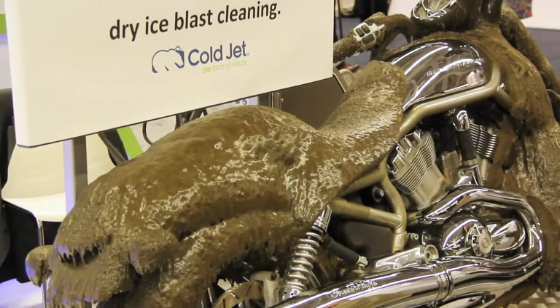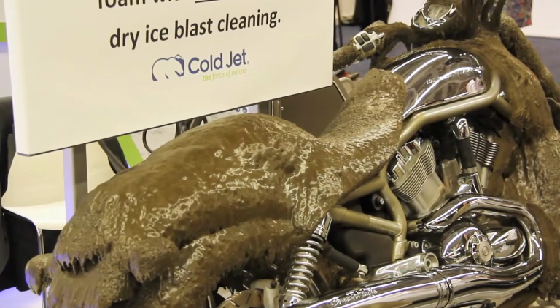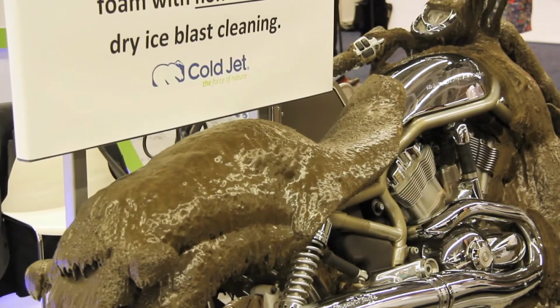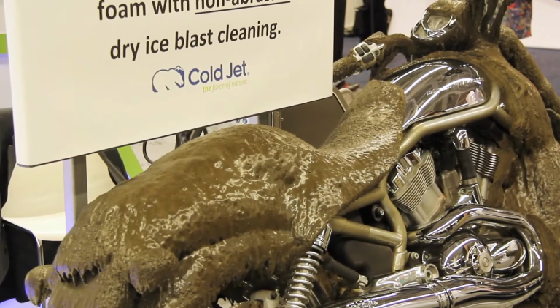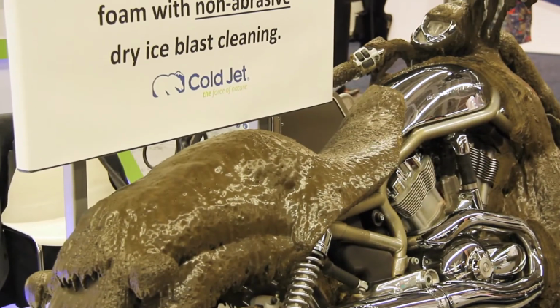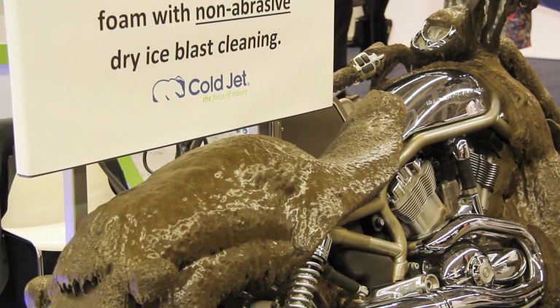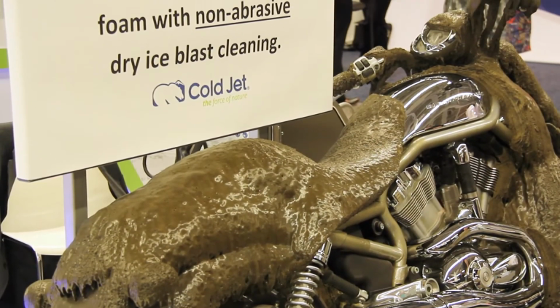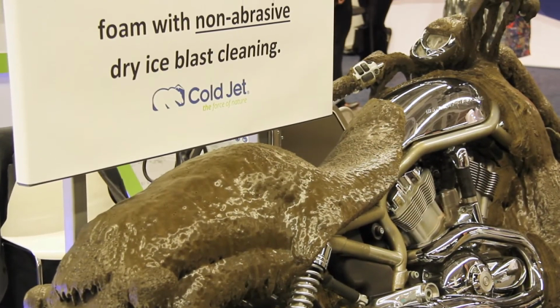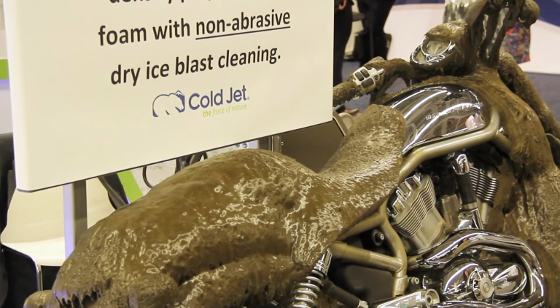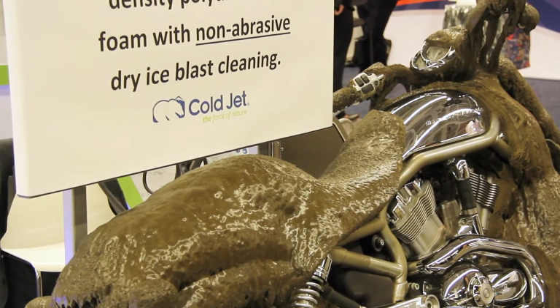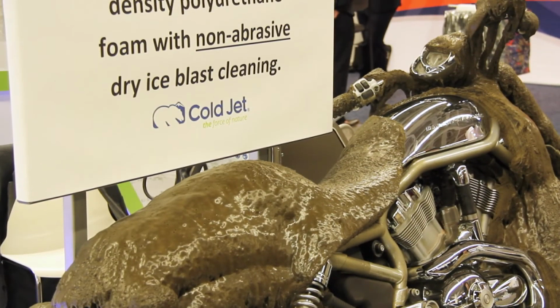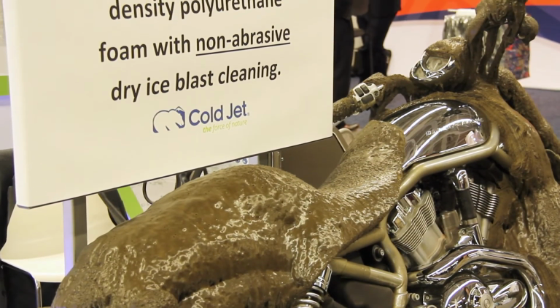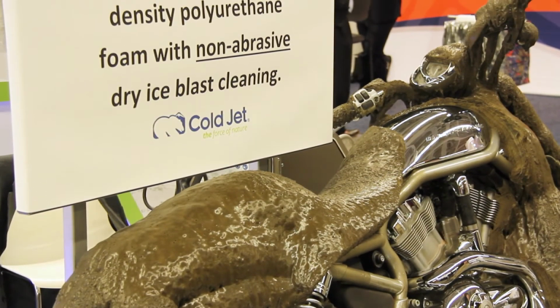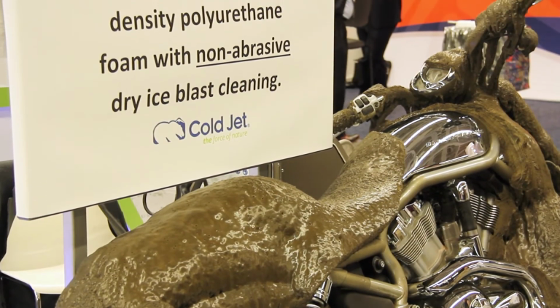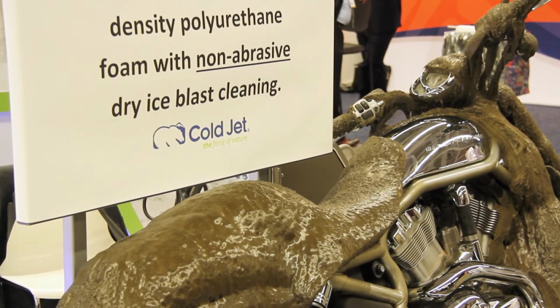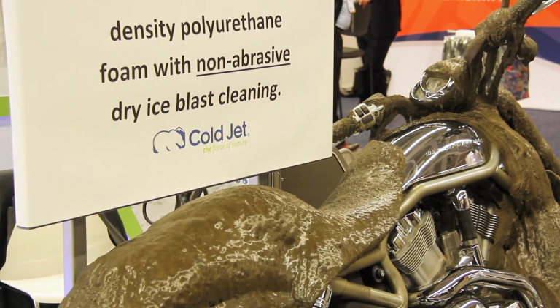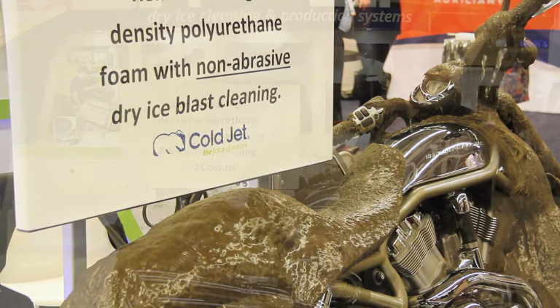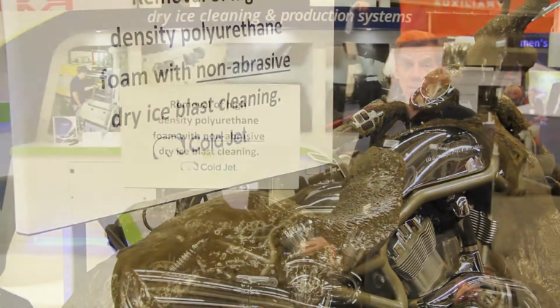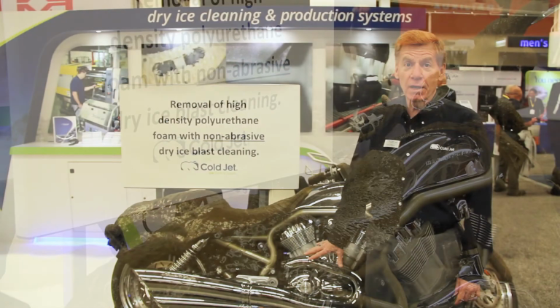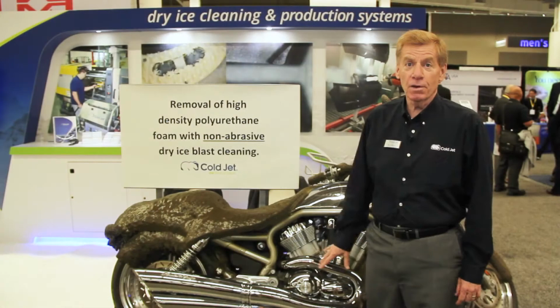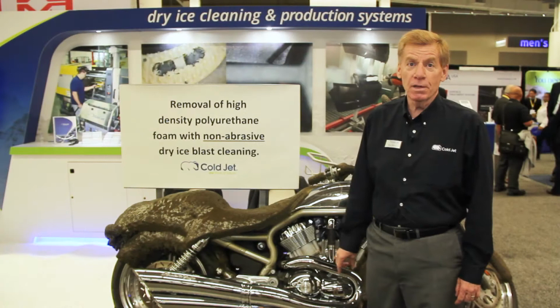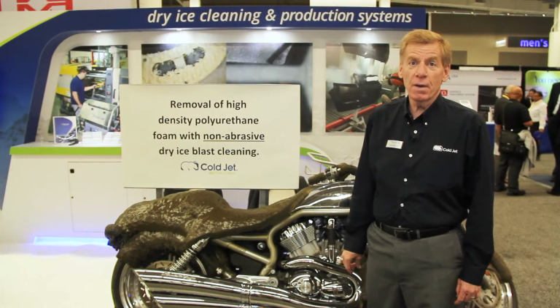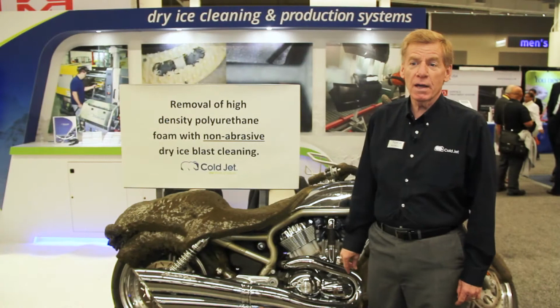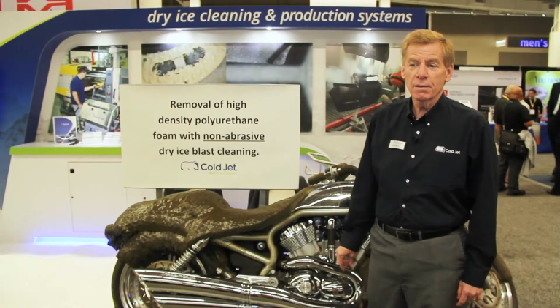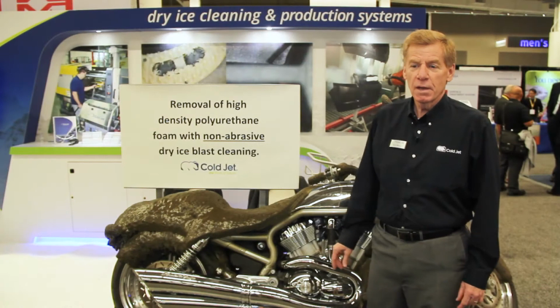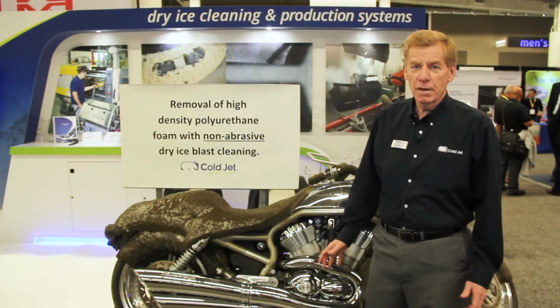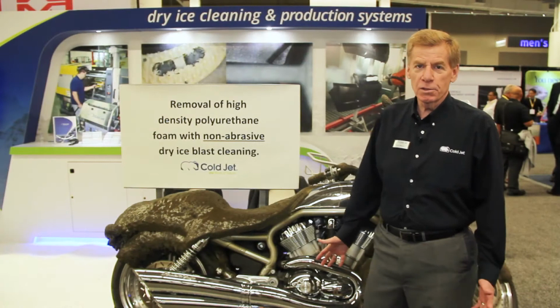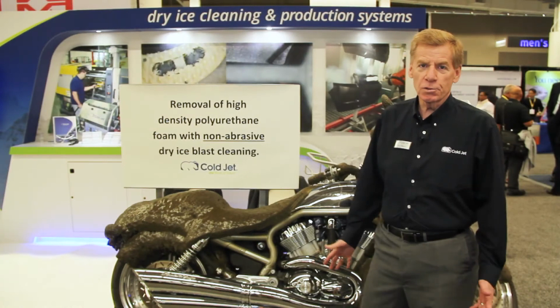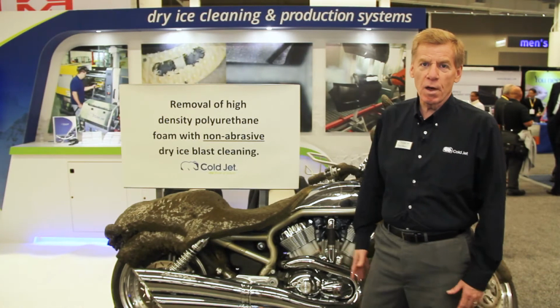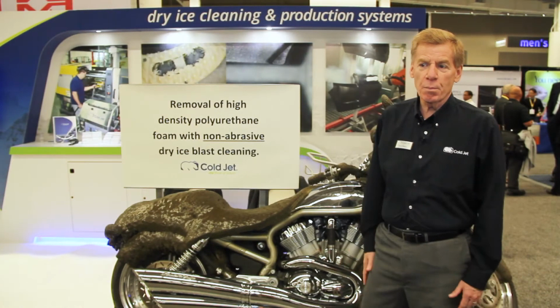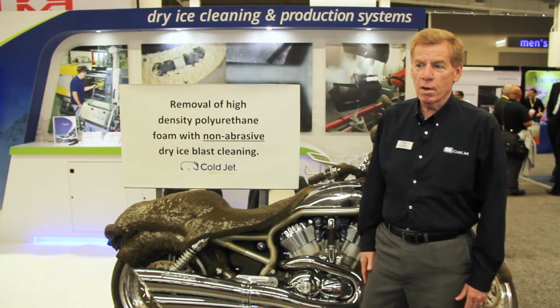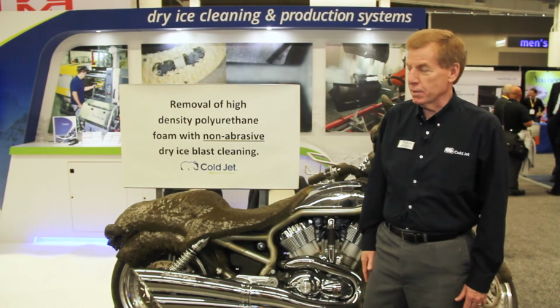The dry ice is soft, it's non-abrasive, it sublimates on impact, and it is a dry process.